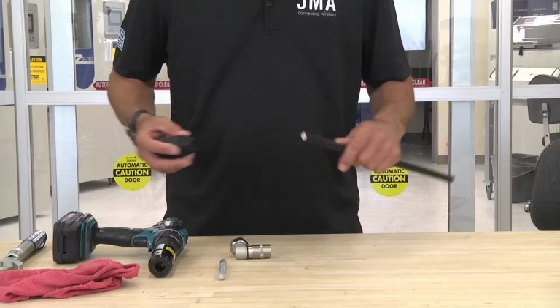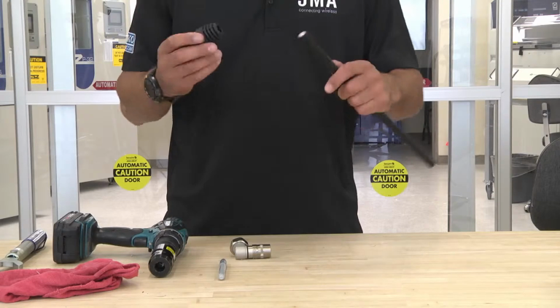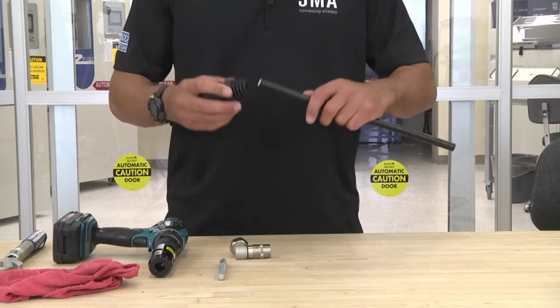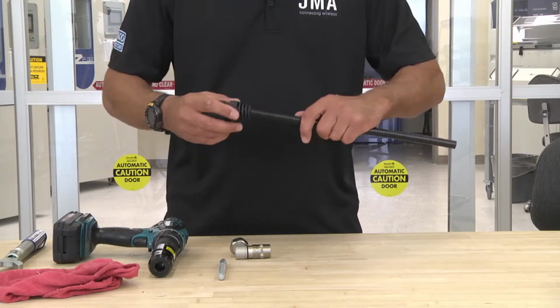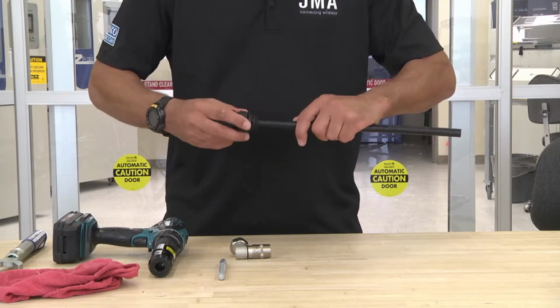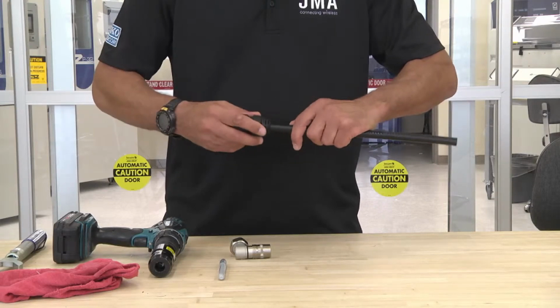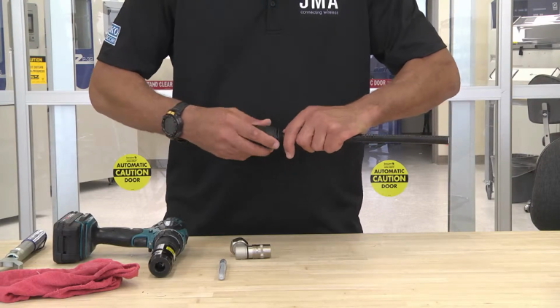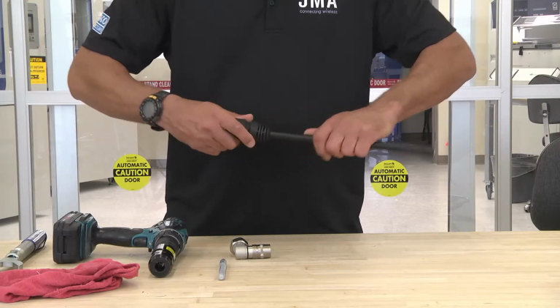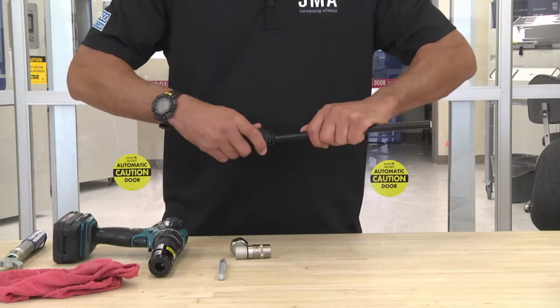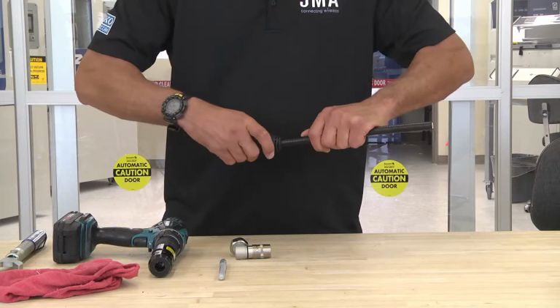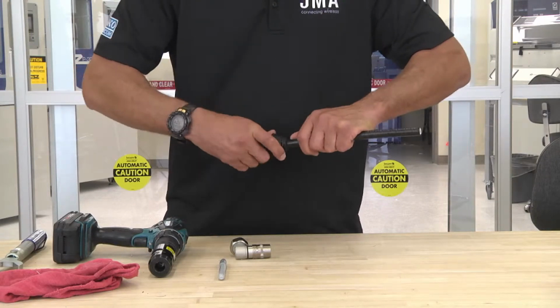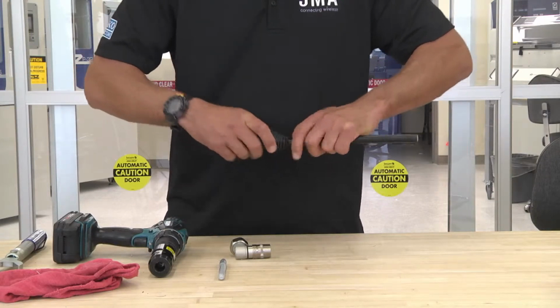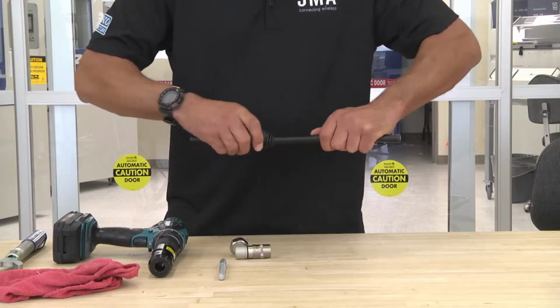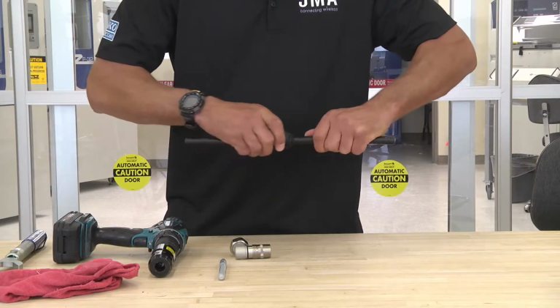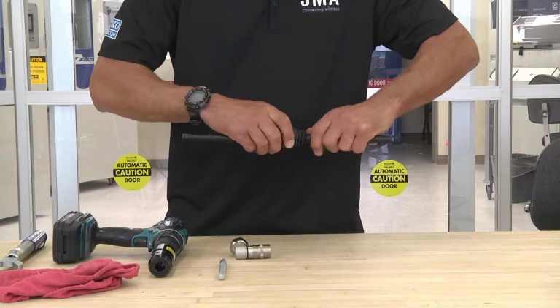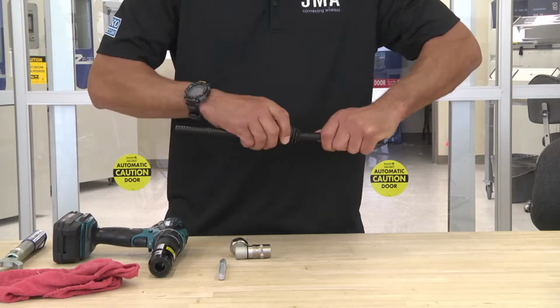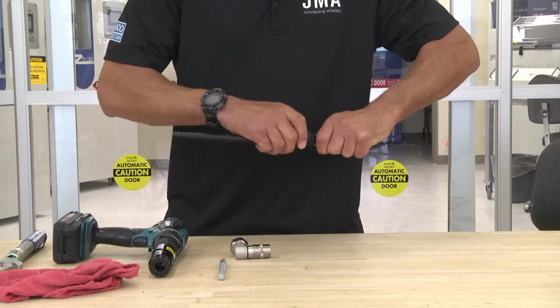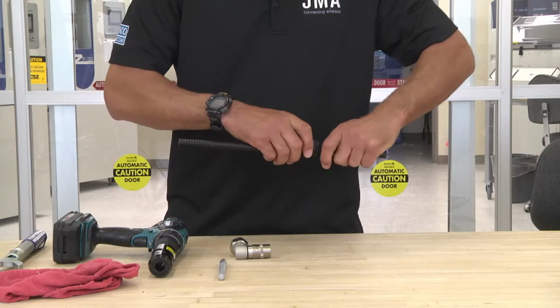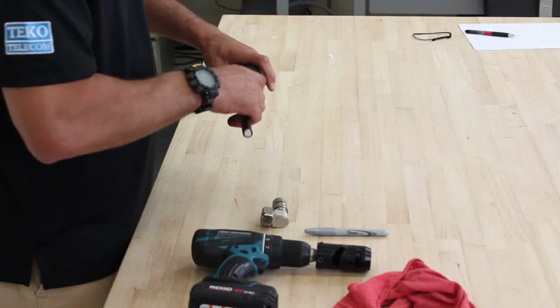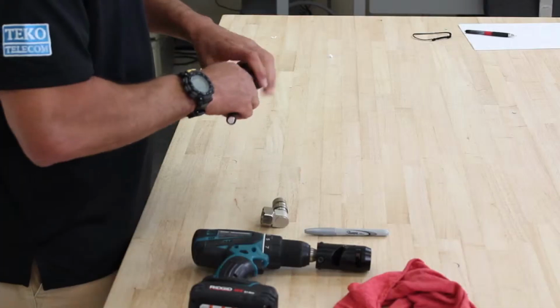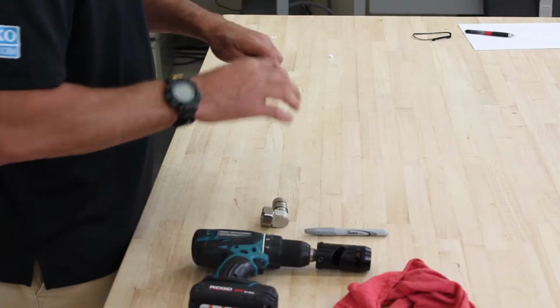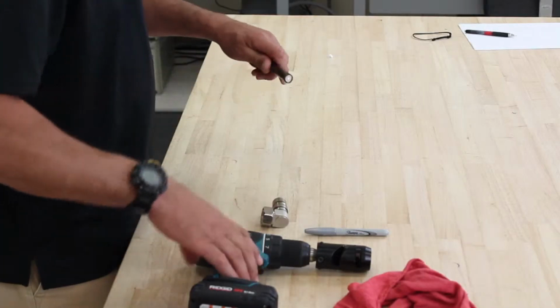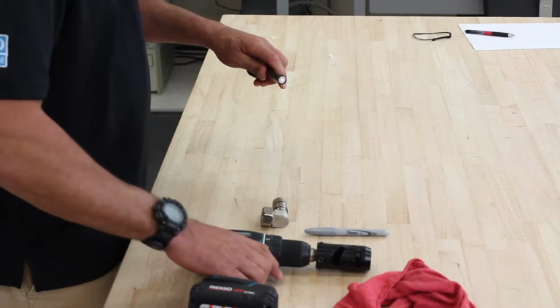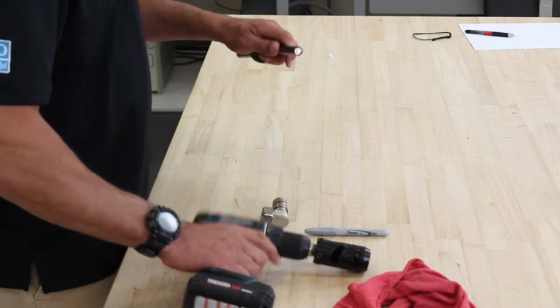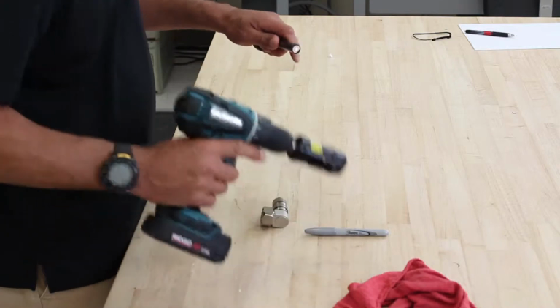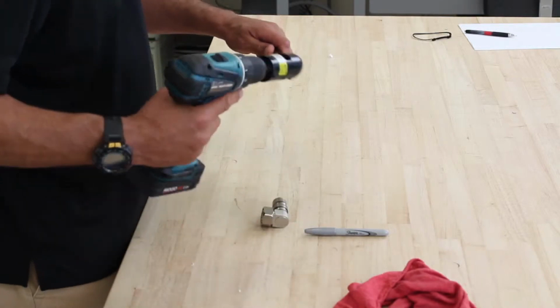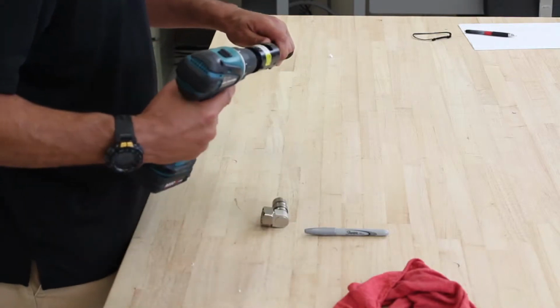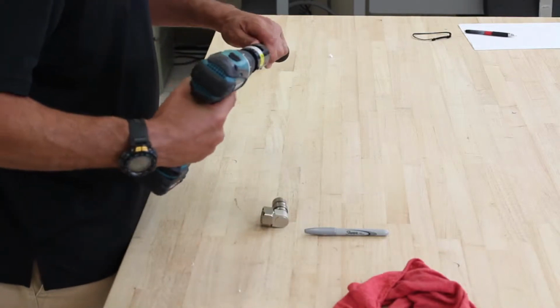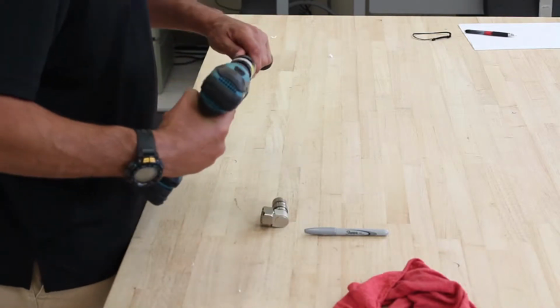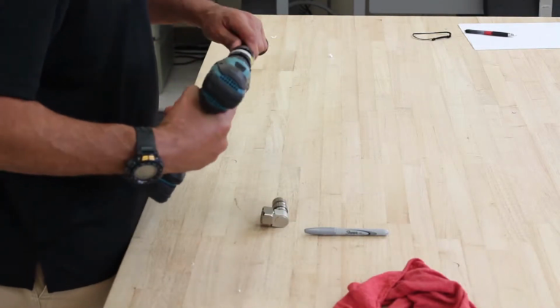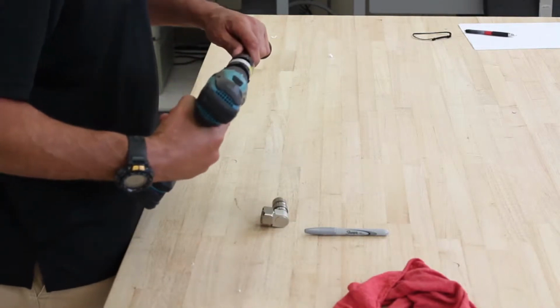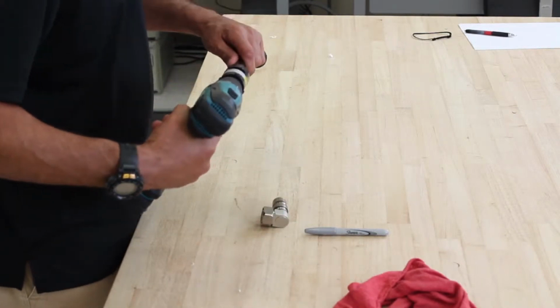Take your WPS, install it onto the cable first. Once you install the boot, prep the cable as needed.